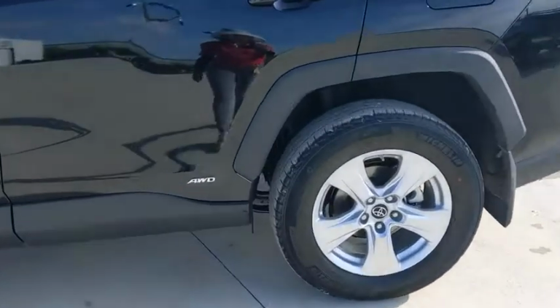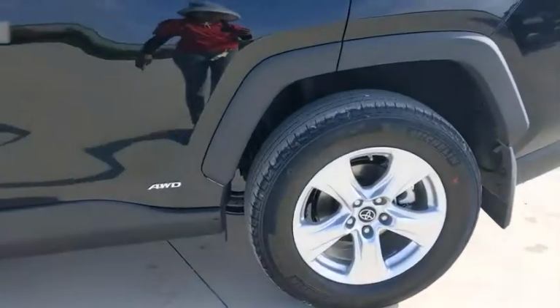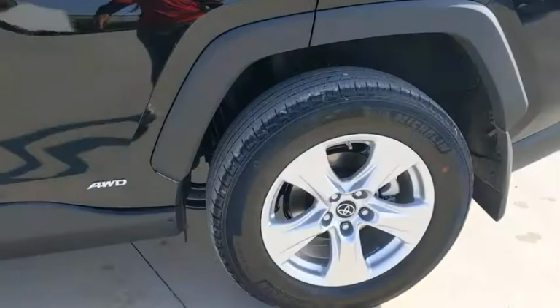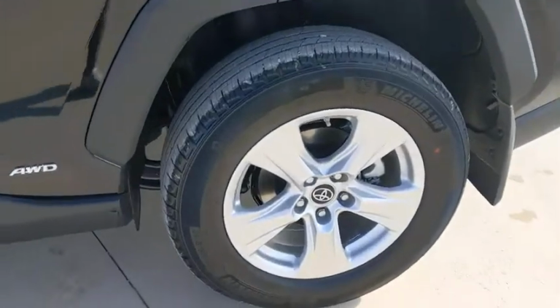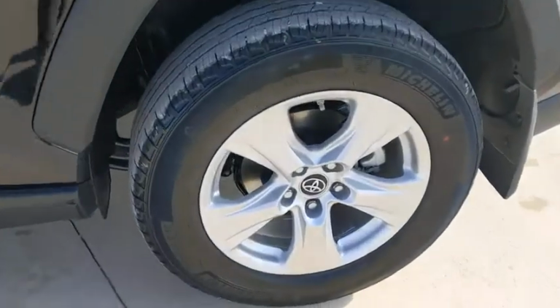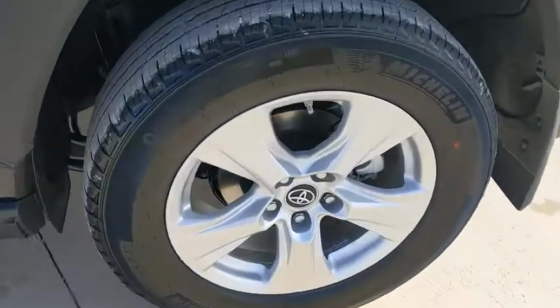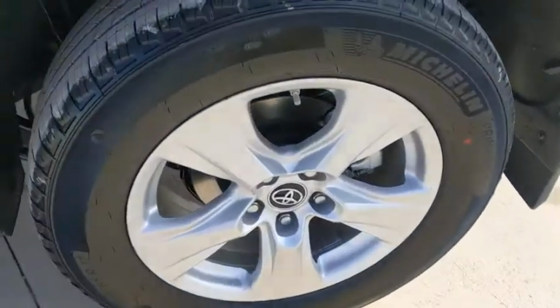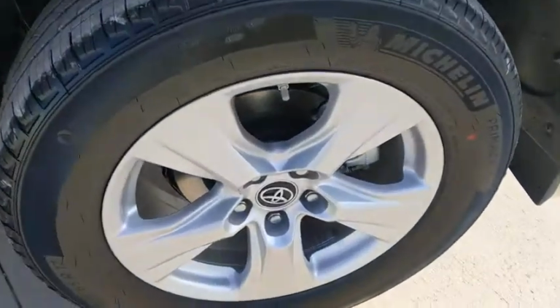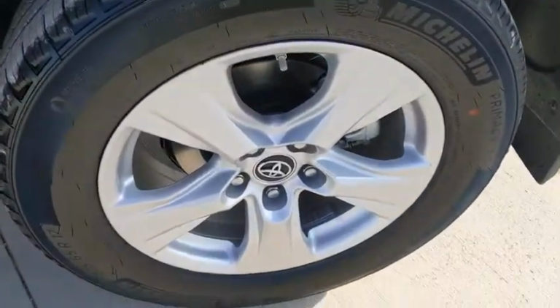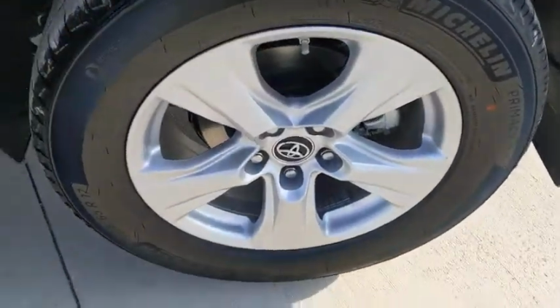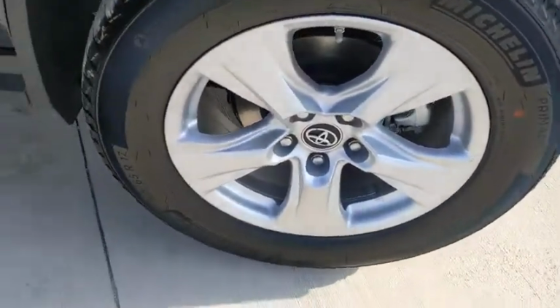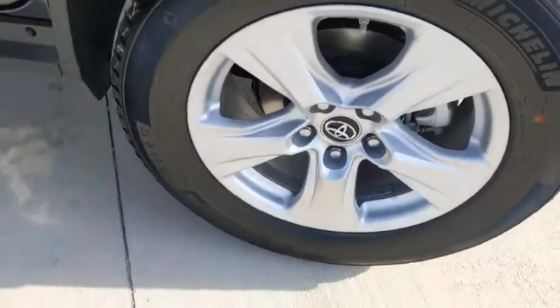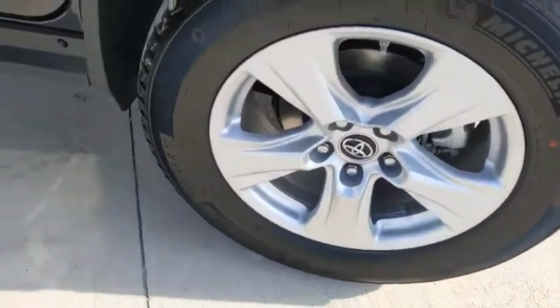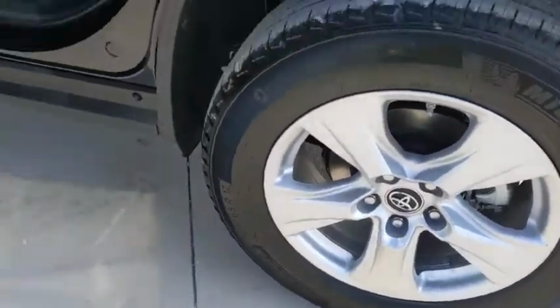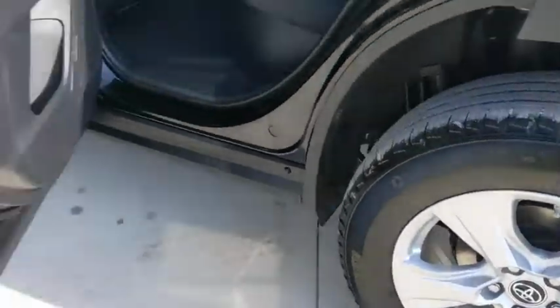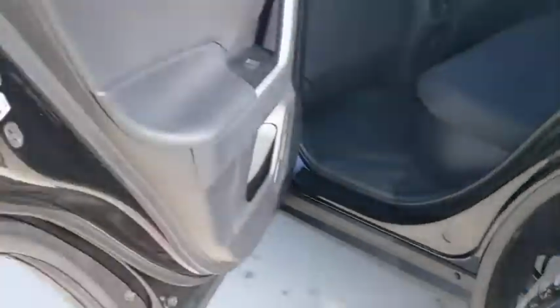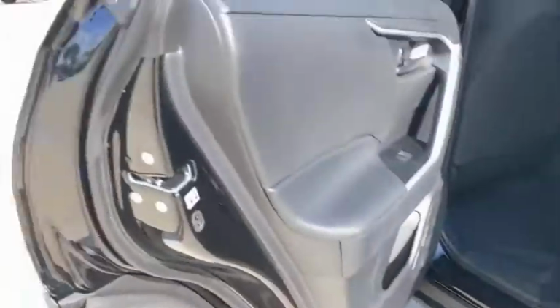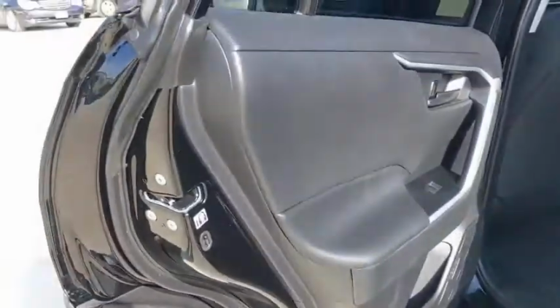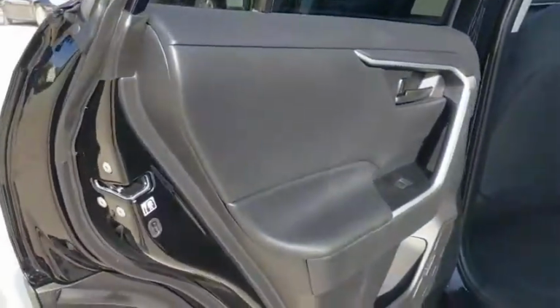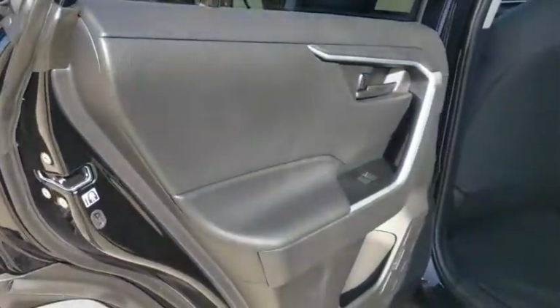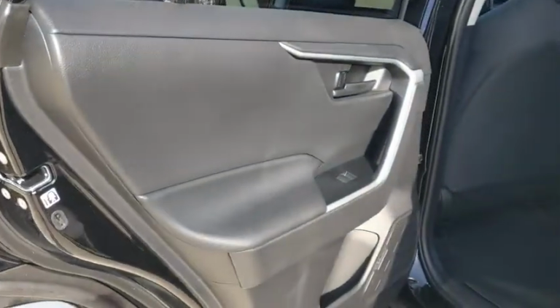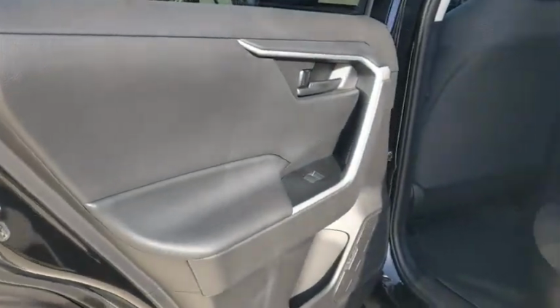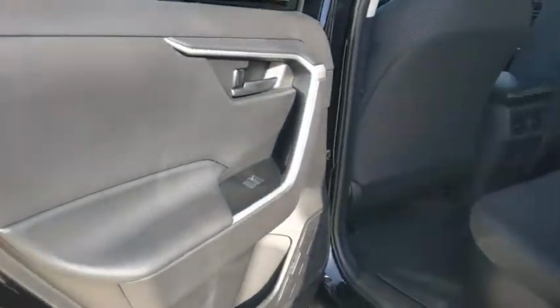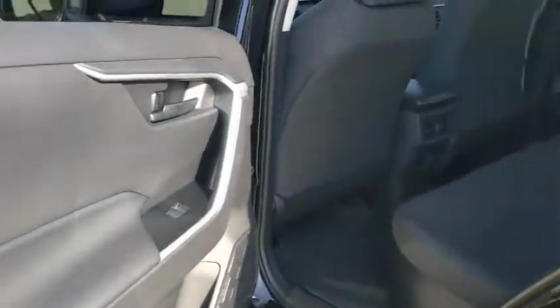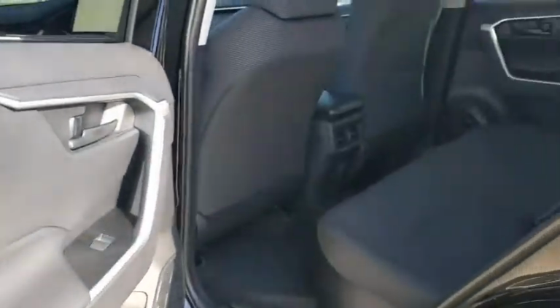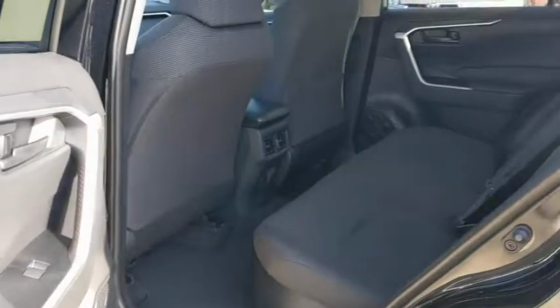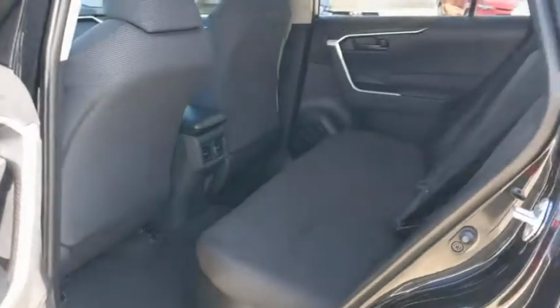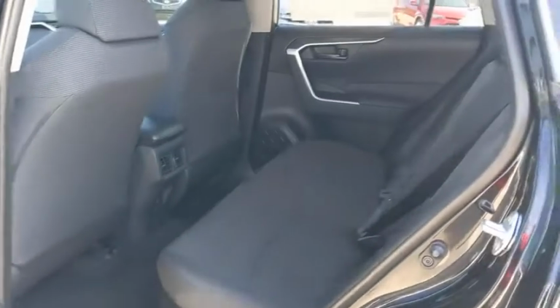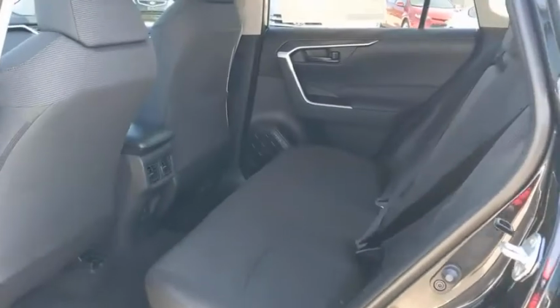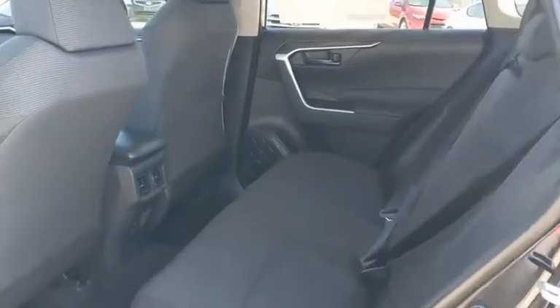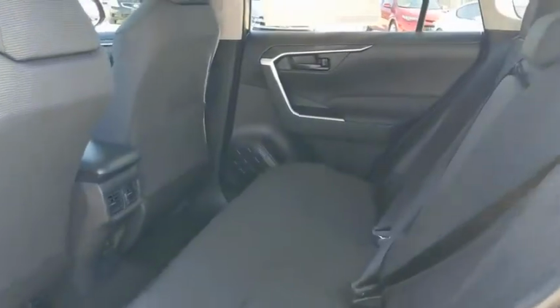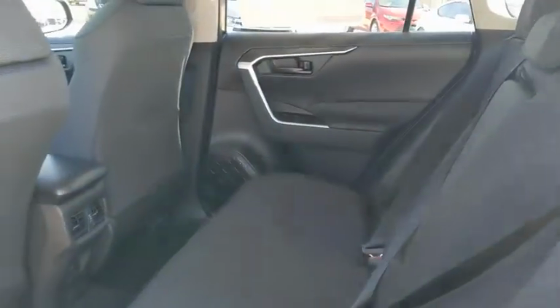Remote keyless entry, rear window wiper, front reading lamps, front bucket seats, driver vanity mirror, tilt steering wheel.